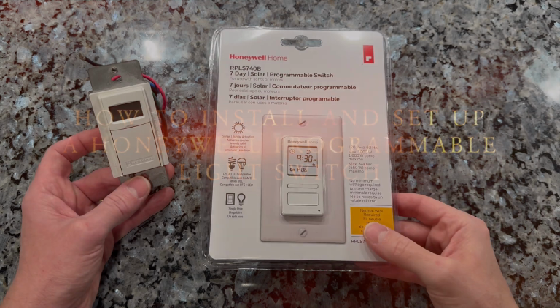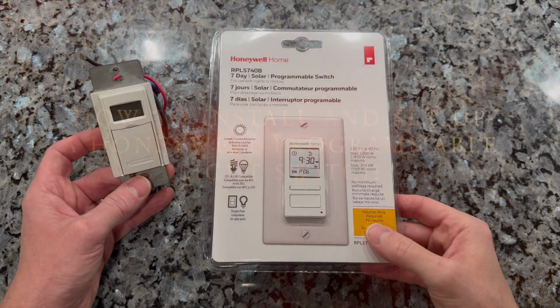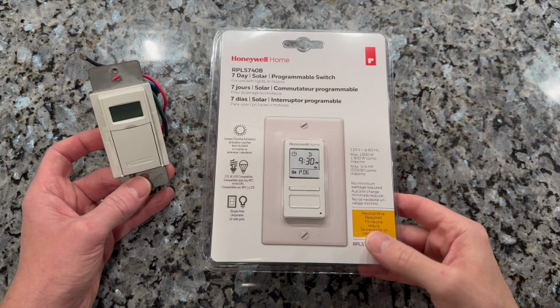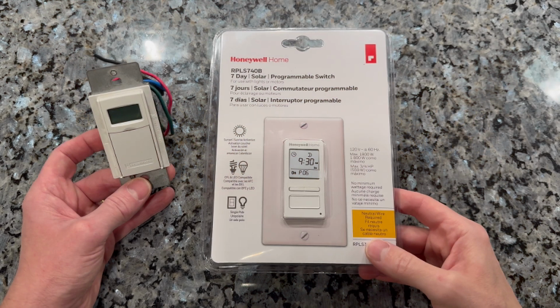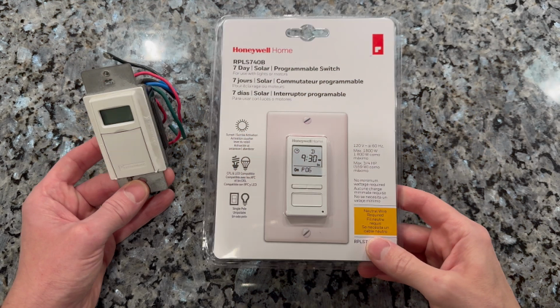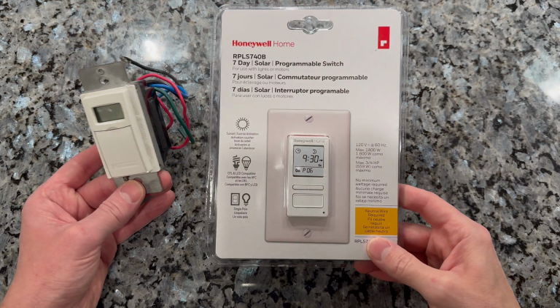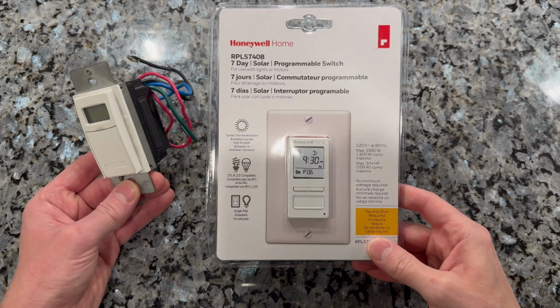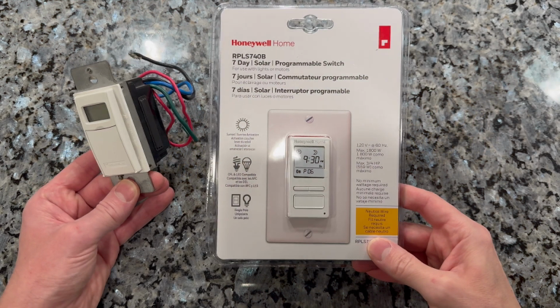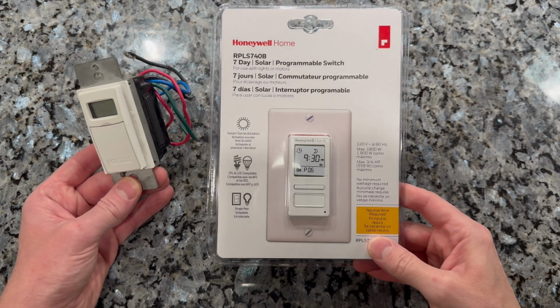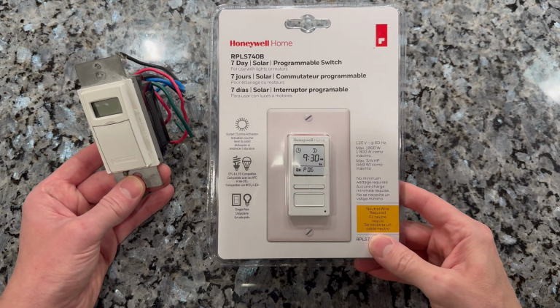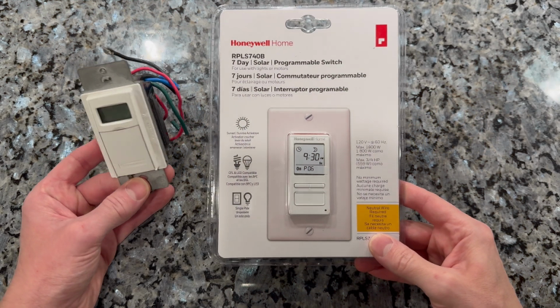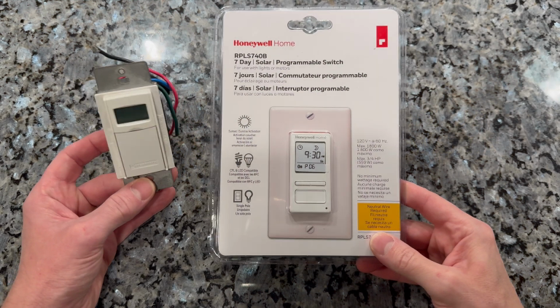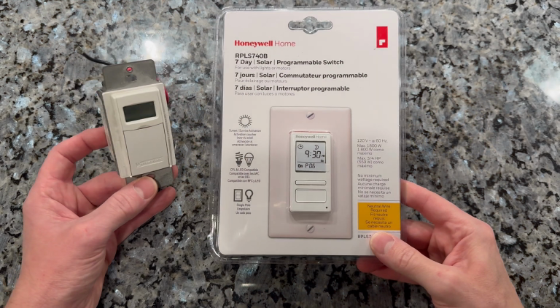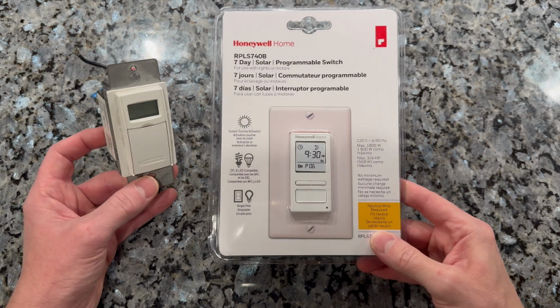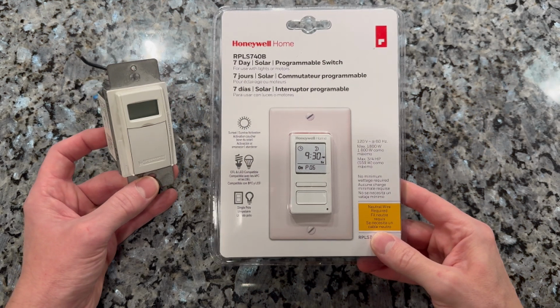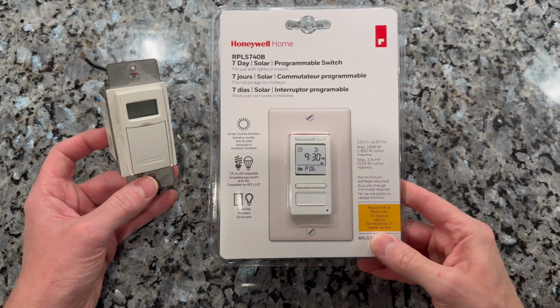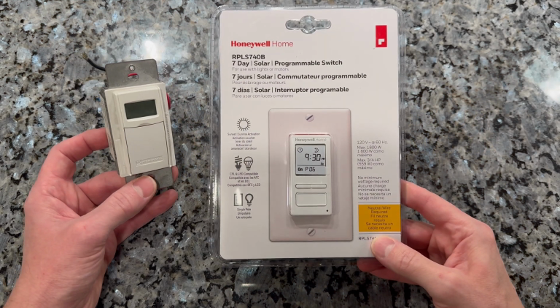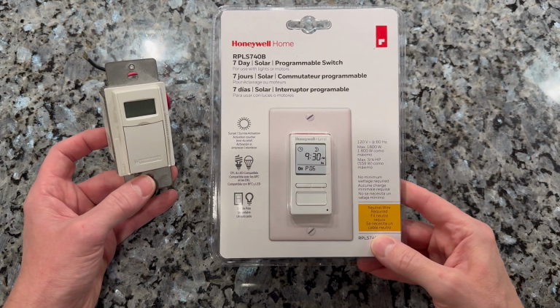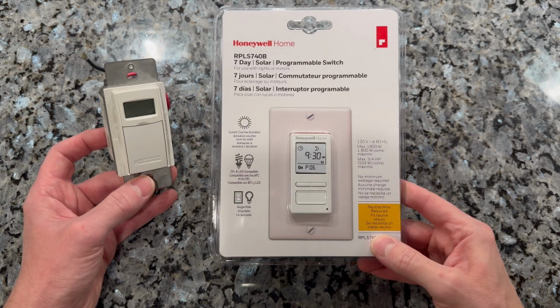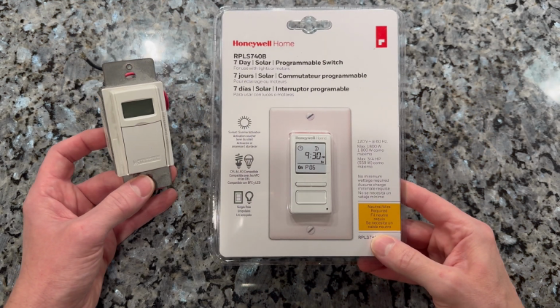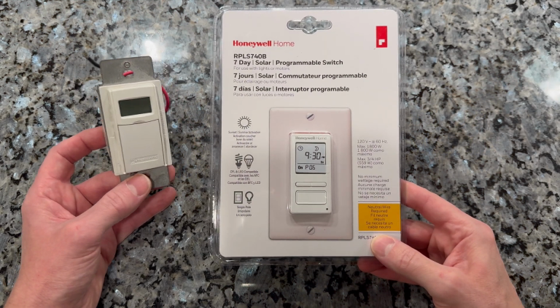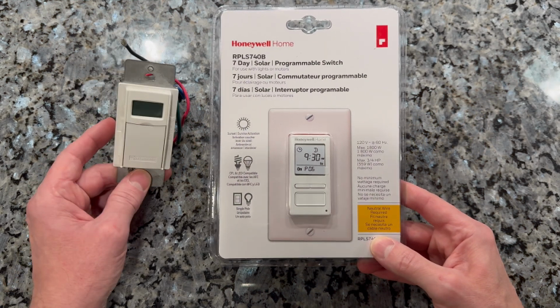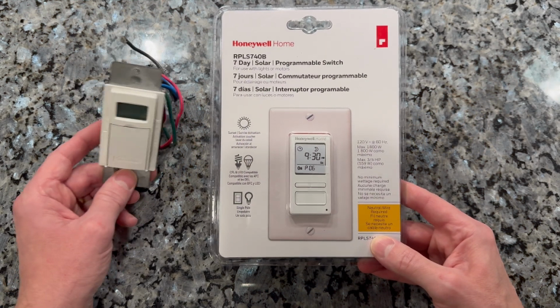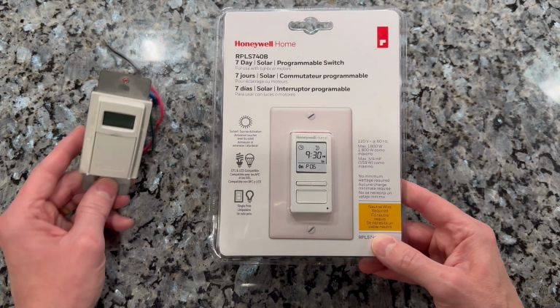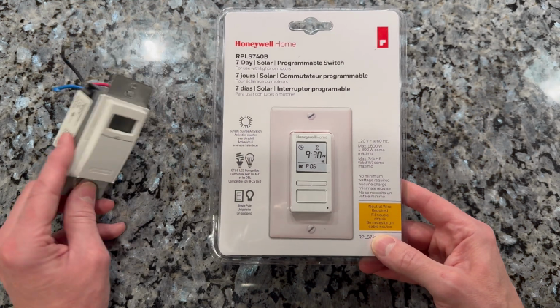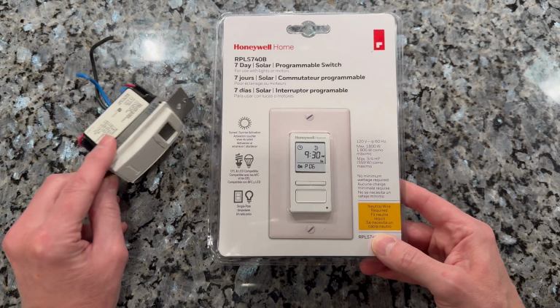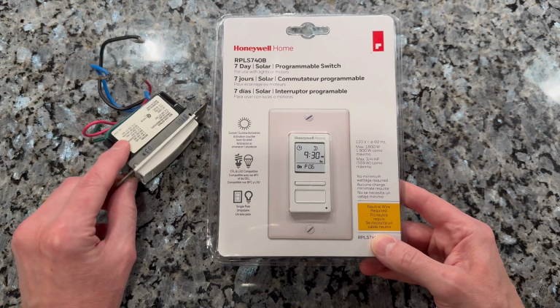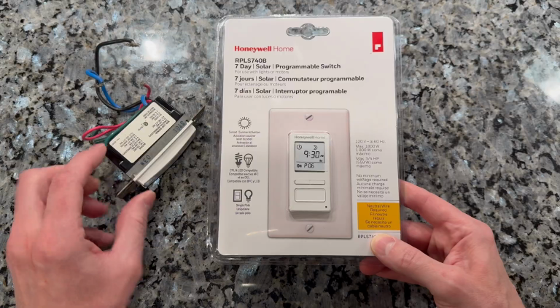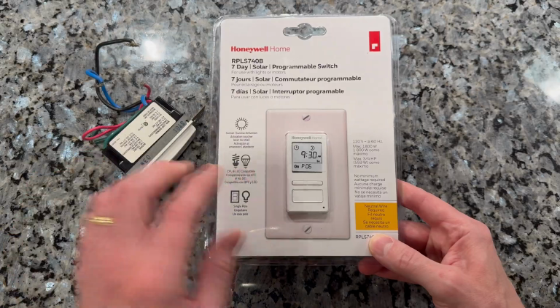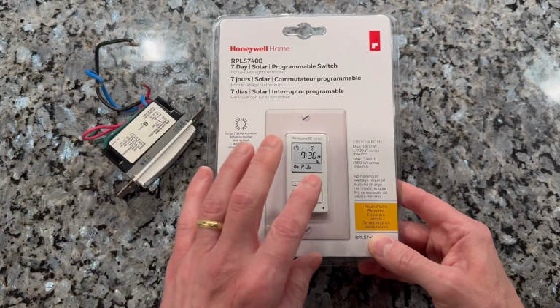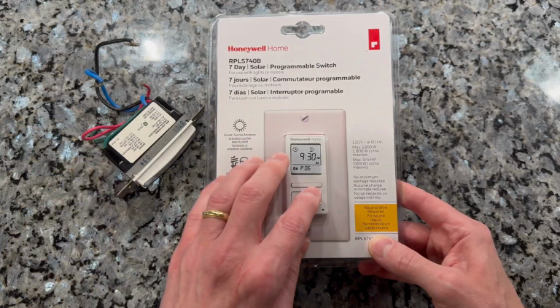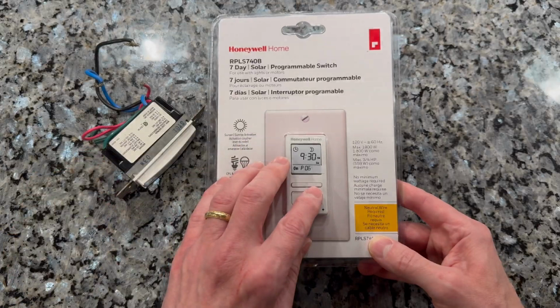Hey everyone, welcome back. Today we're going to be replacing an outside light timer and replacing it with a newer model.